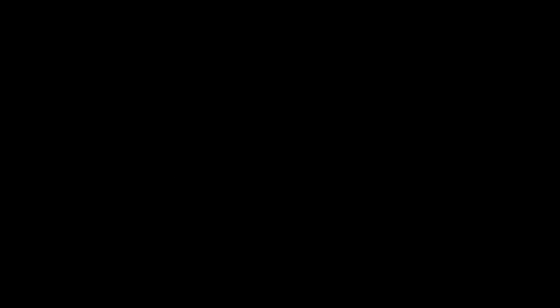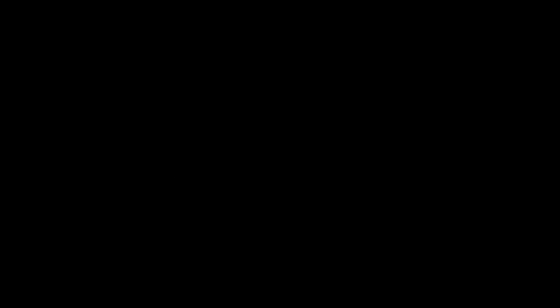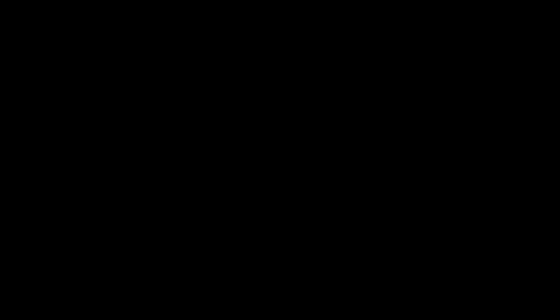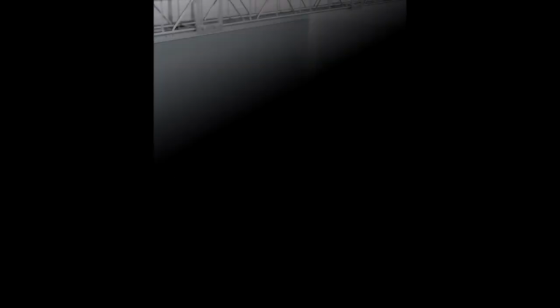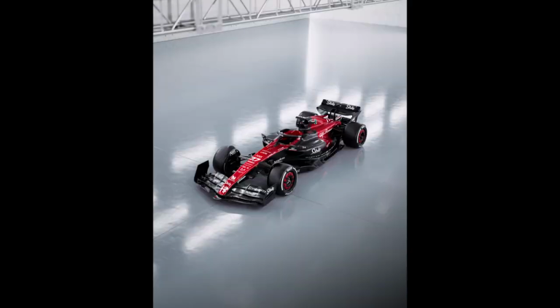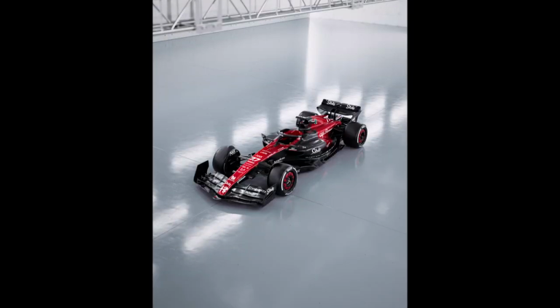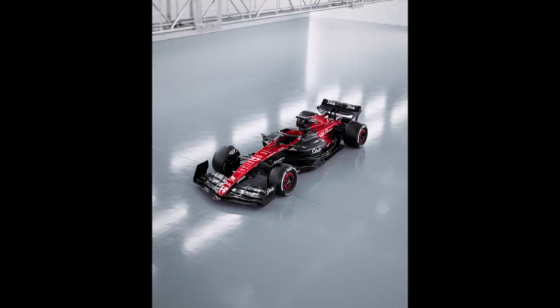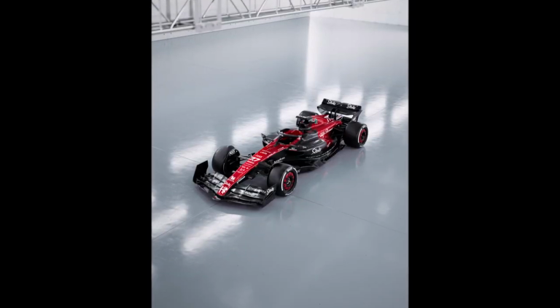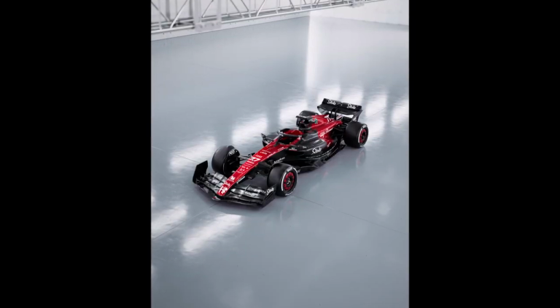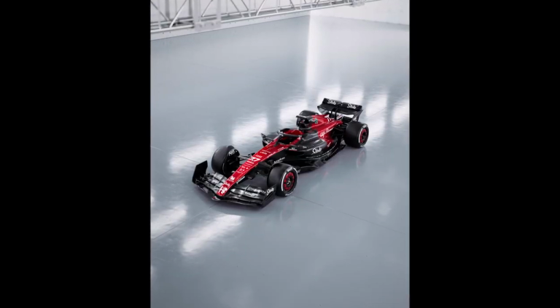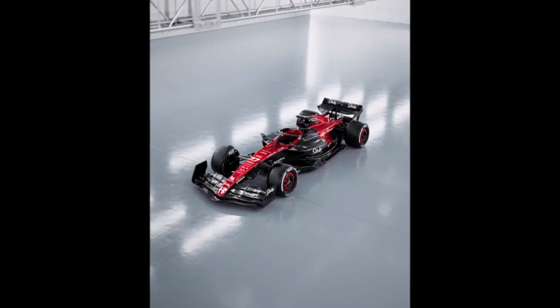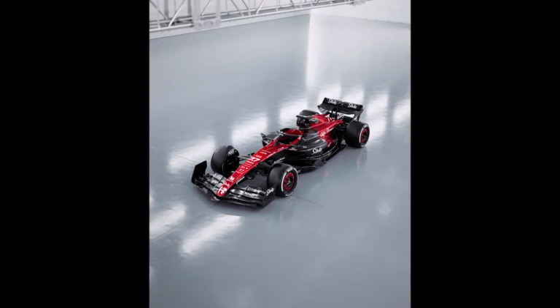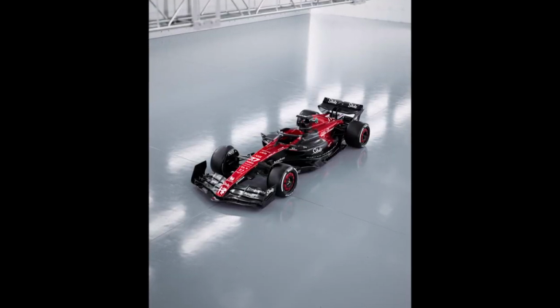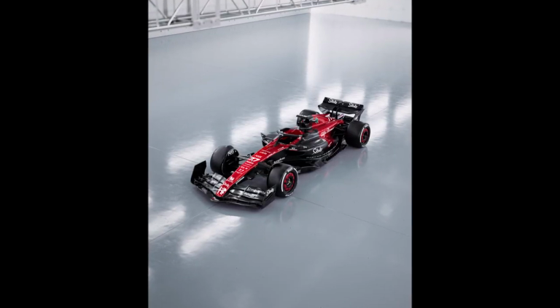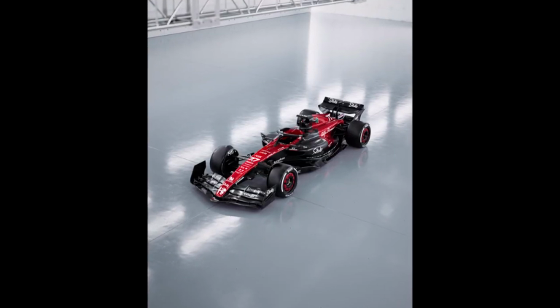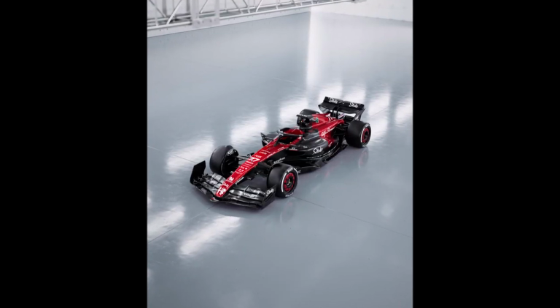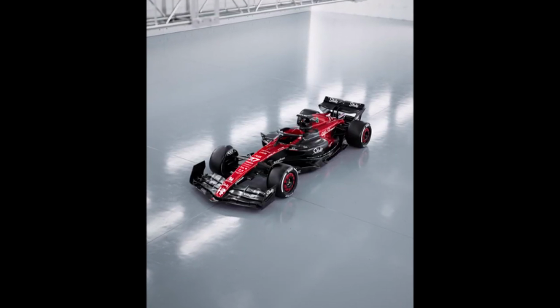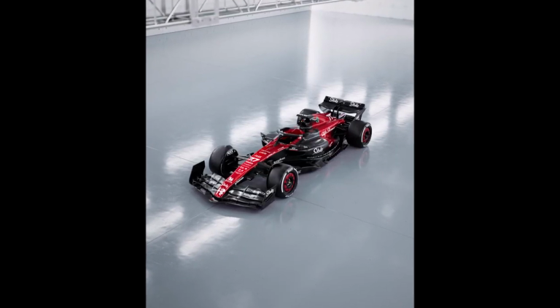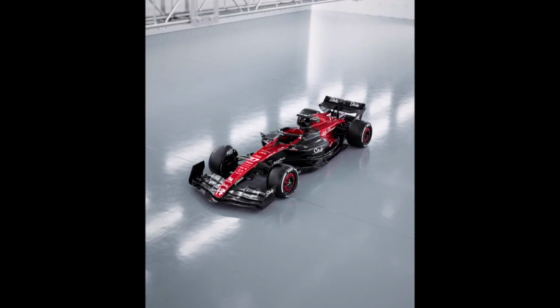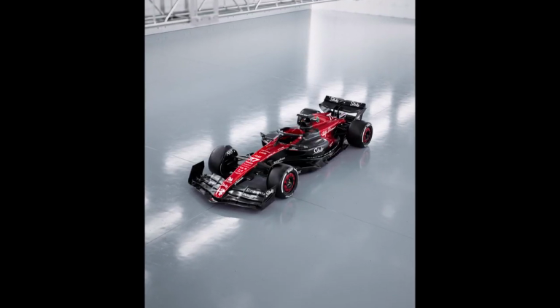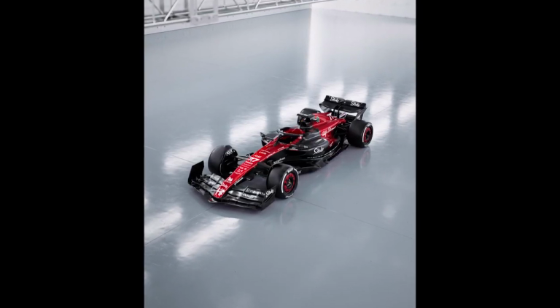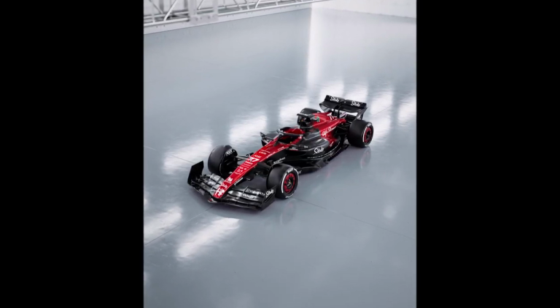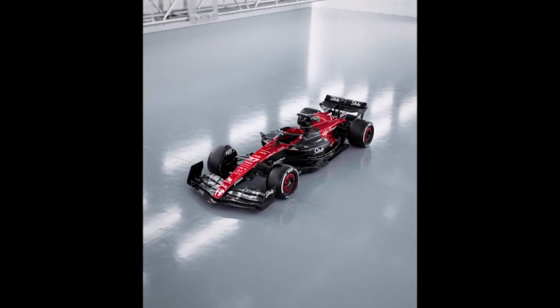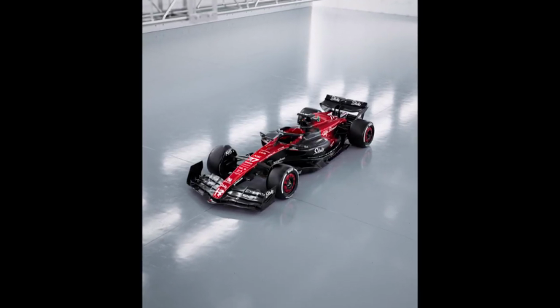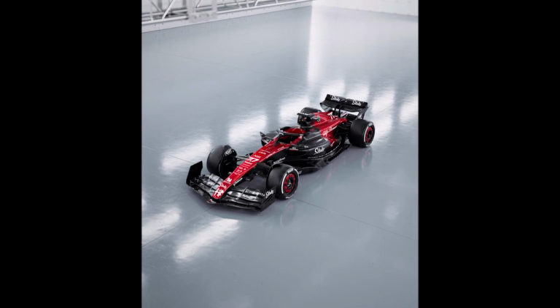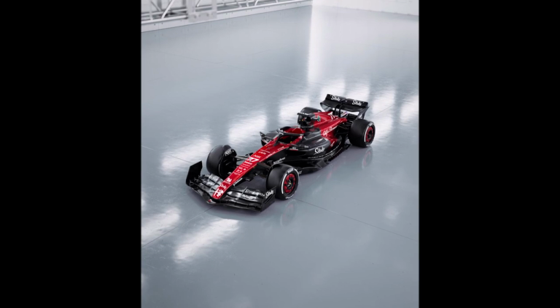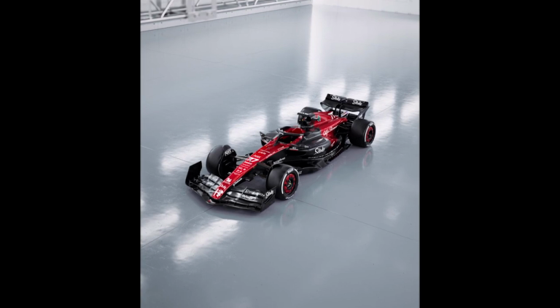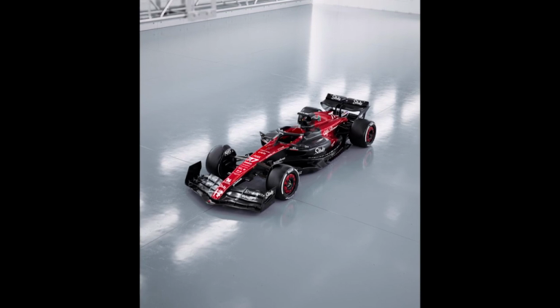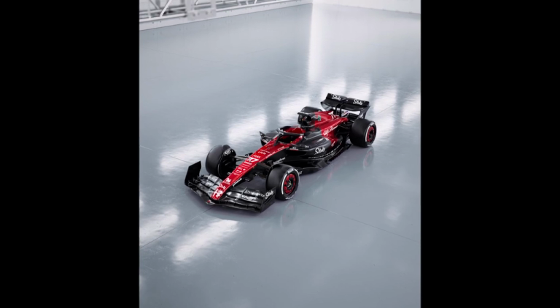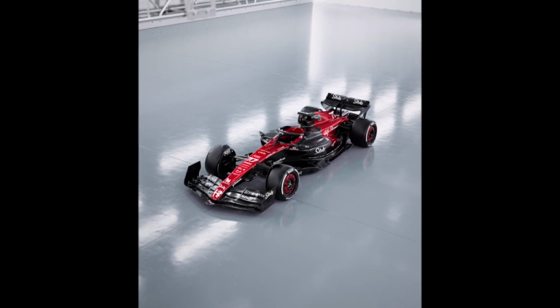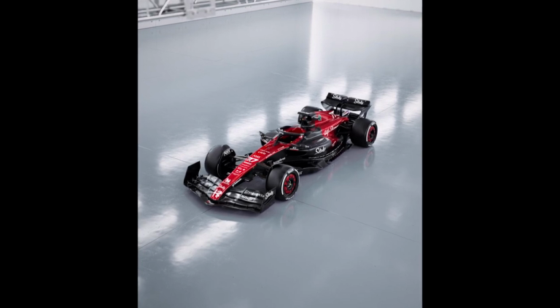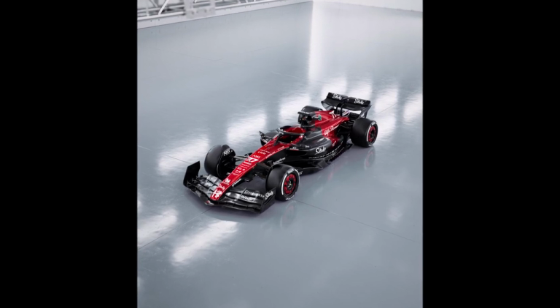The first real F1 car of the 2023 season is finally here, so let's take a closer look.